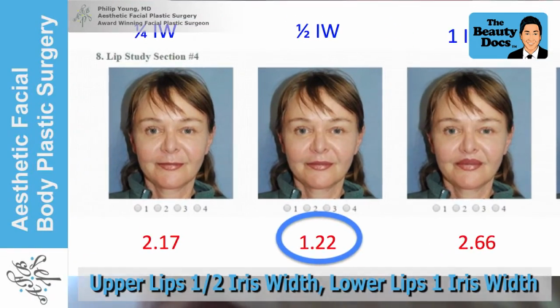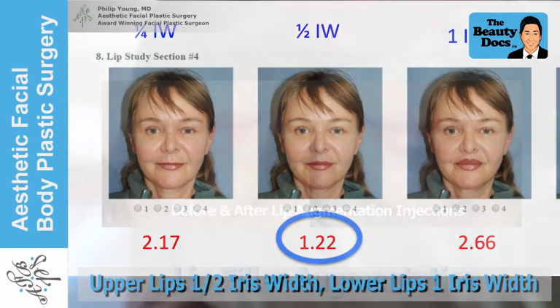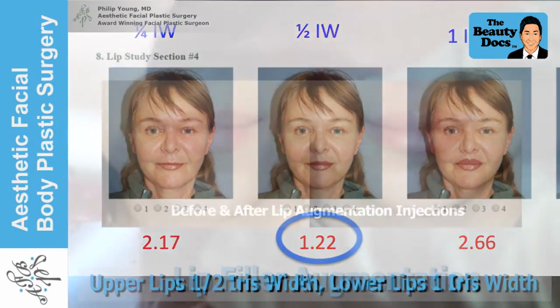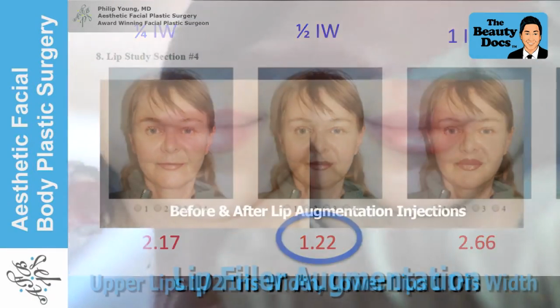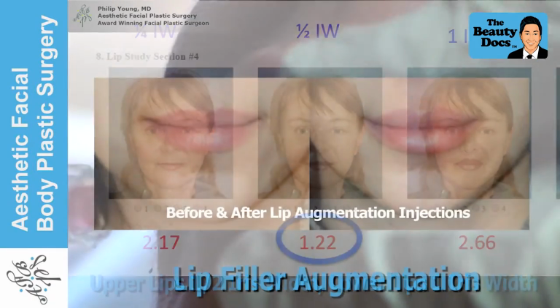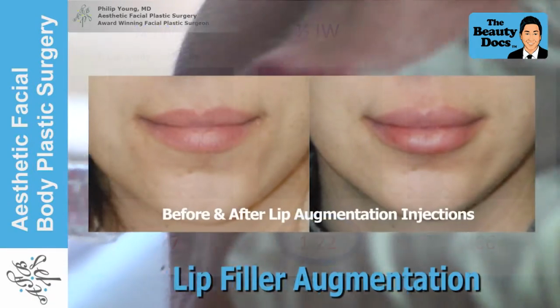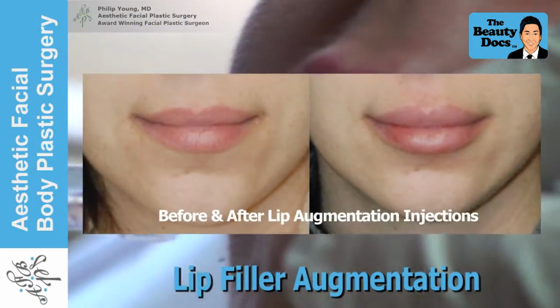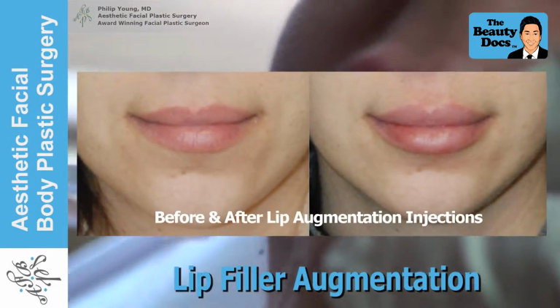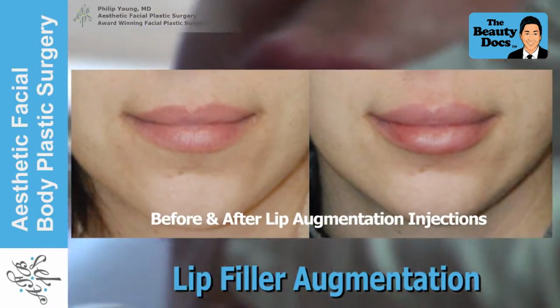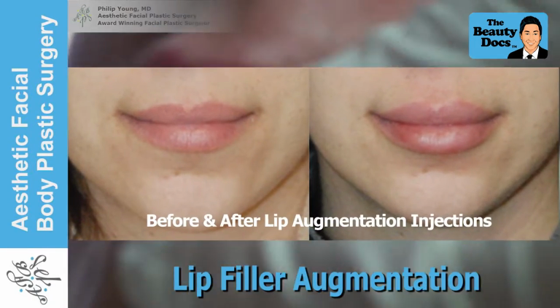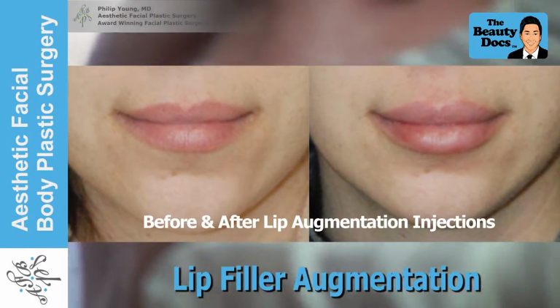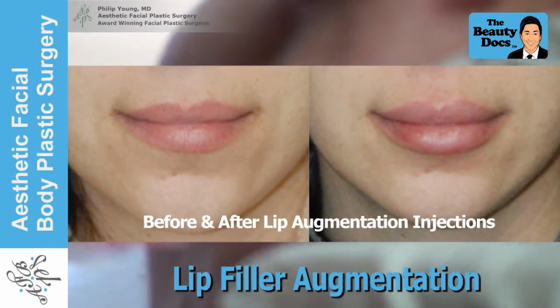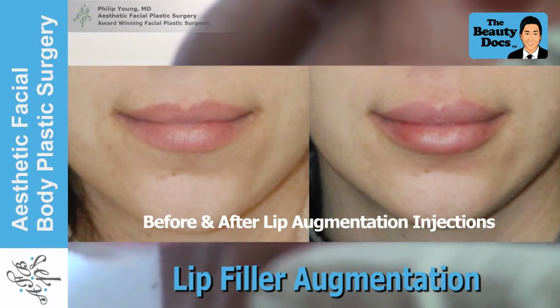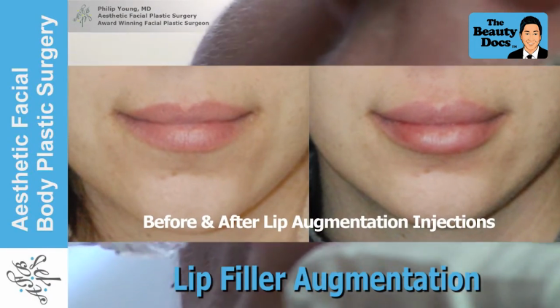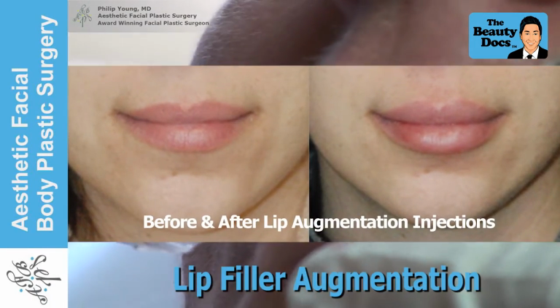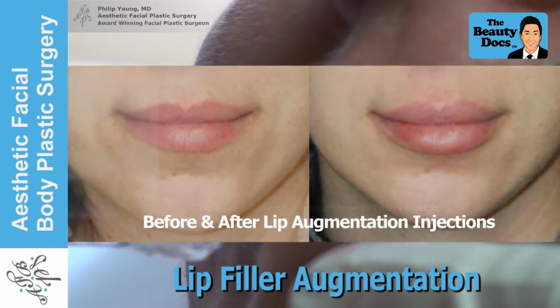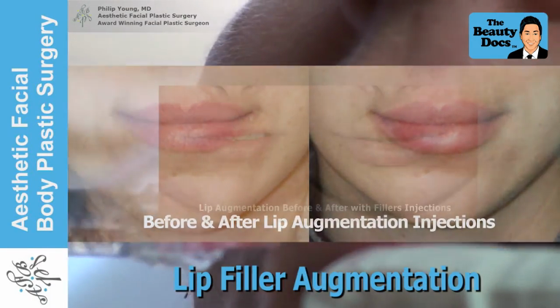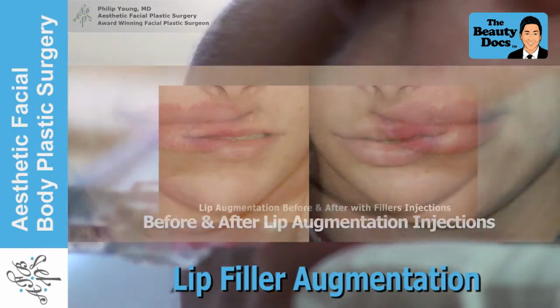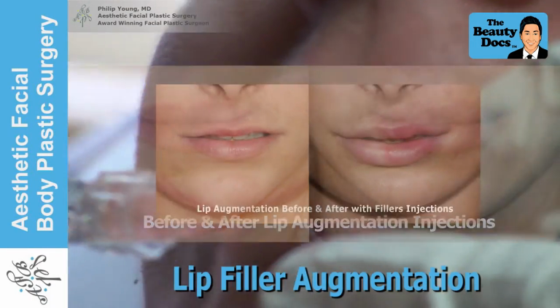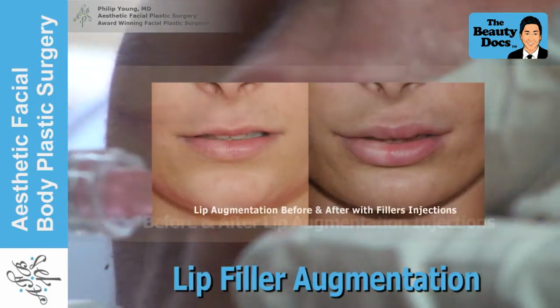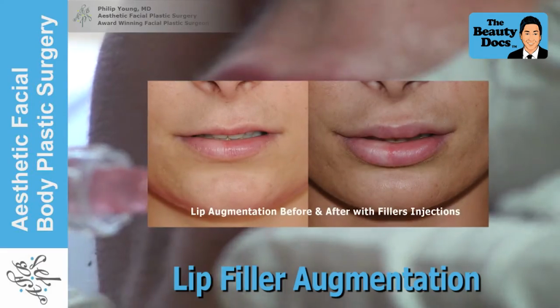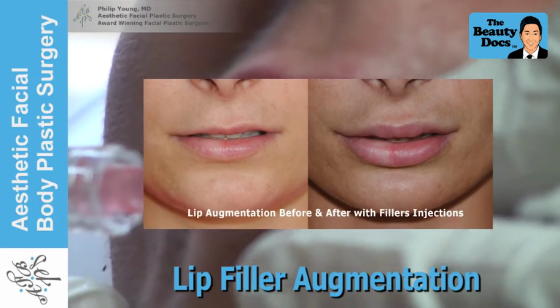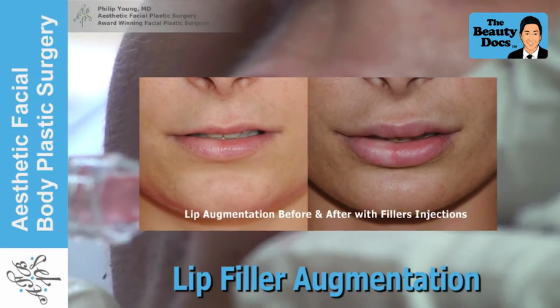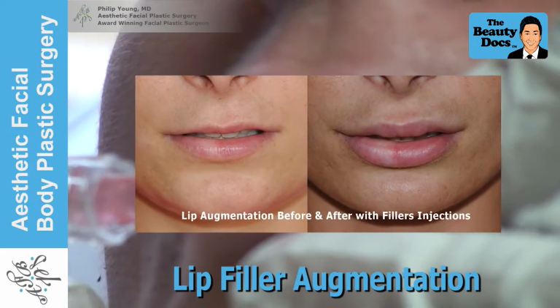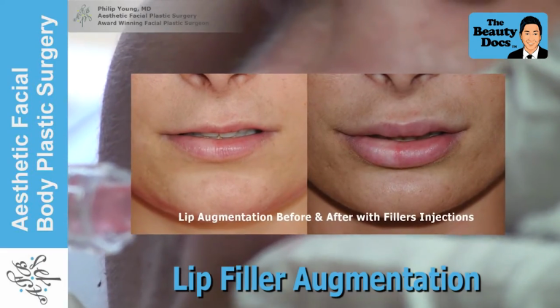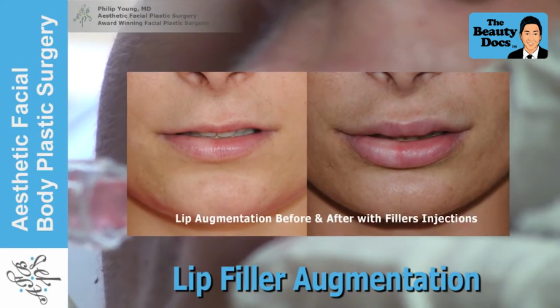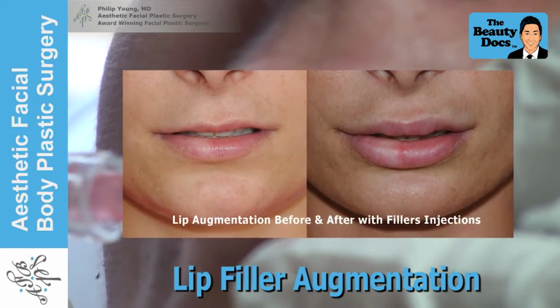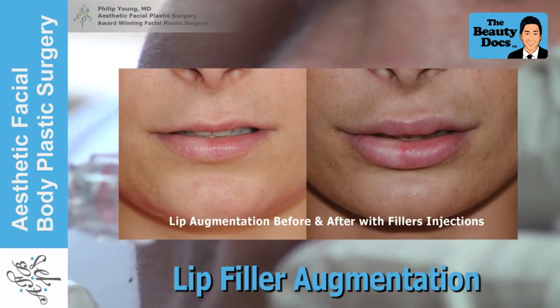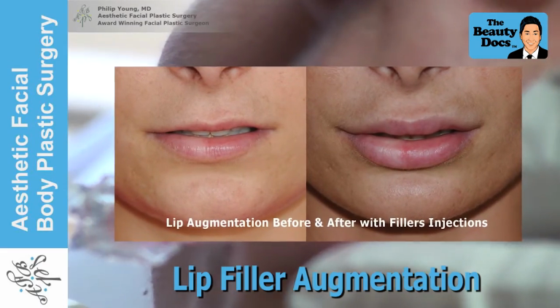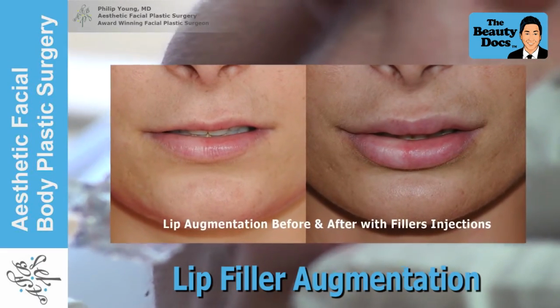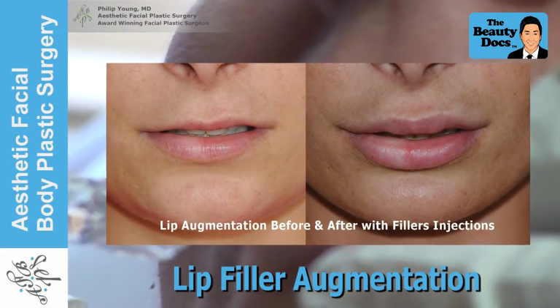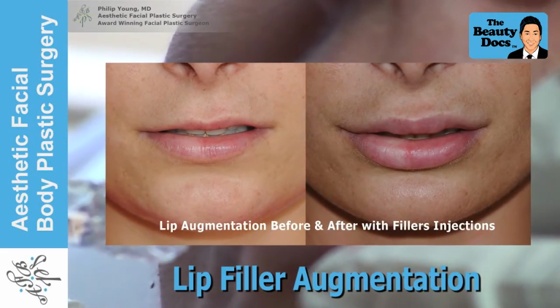Here are some before and after lip augmentation photos. These were achieved with either Restylane or Juvederm.